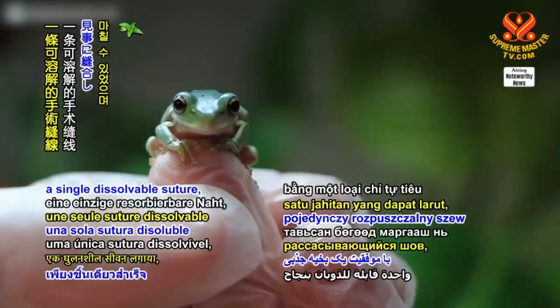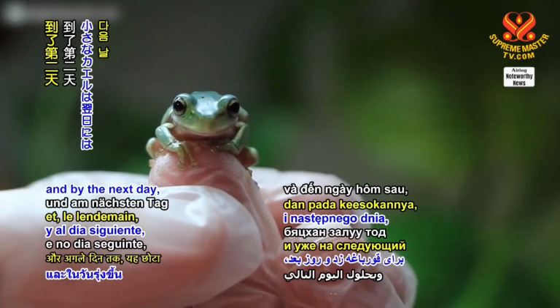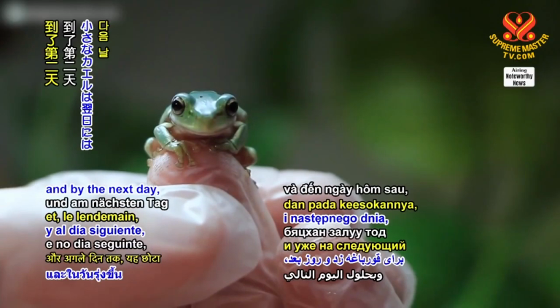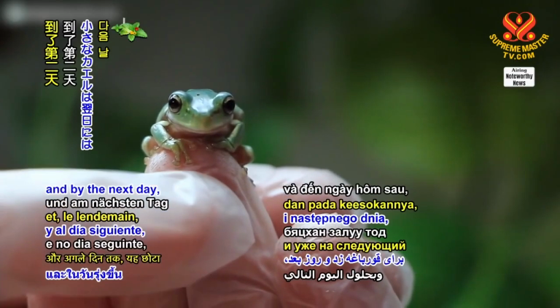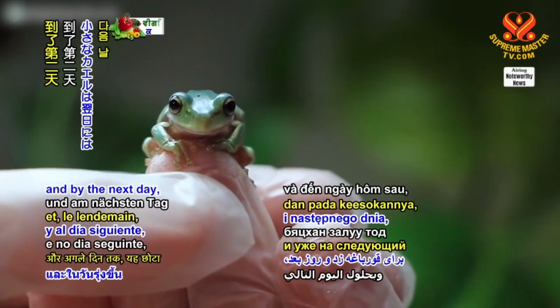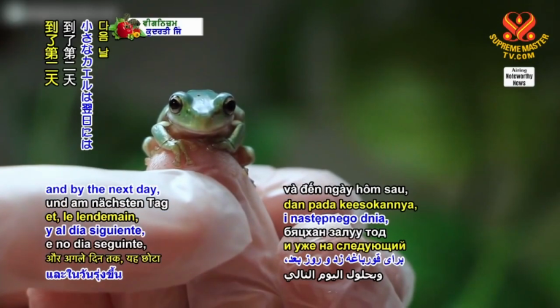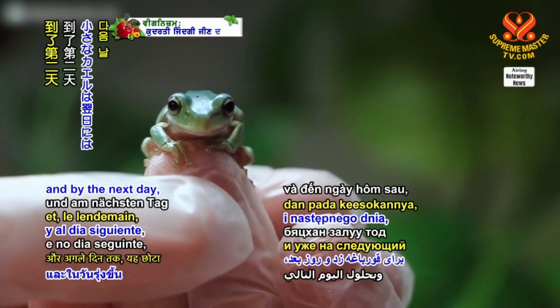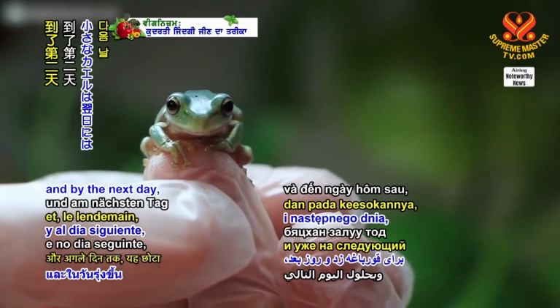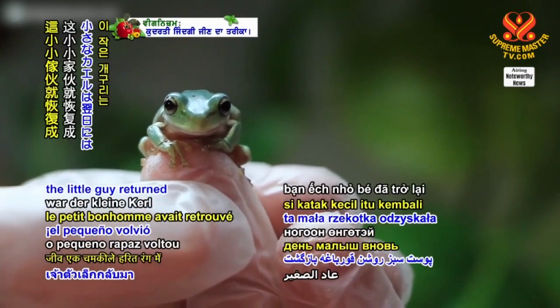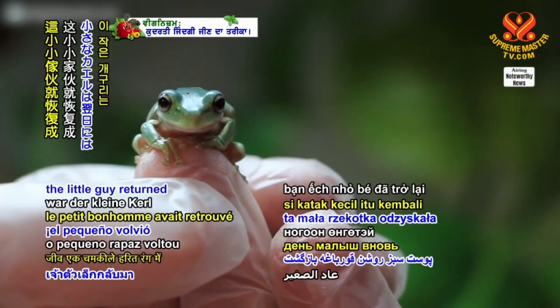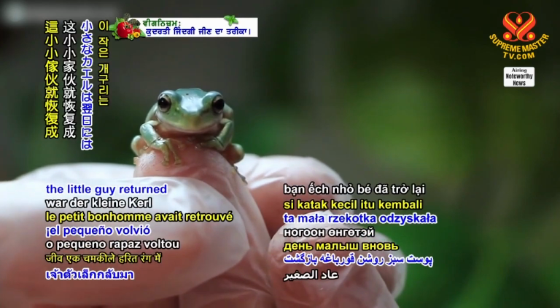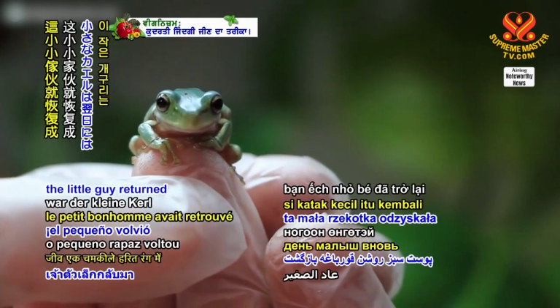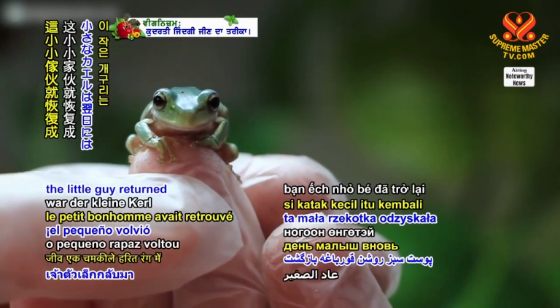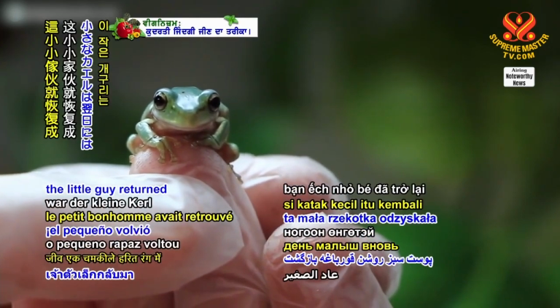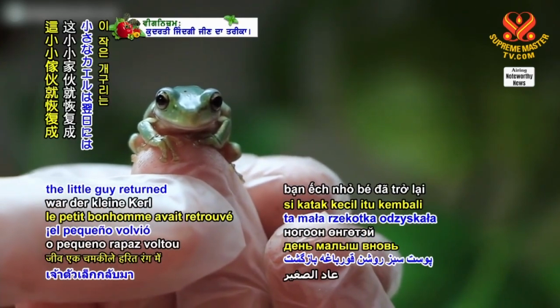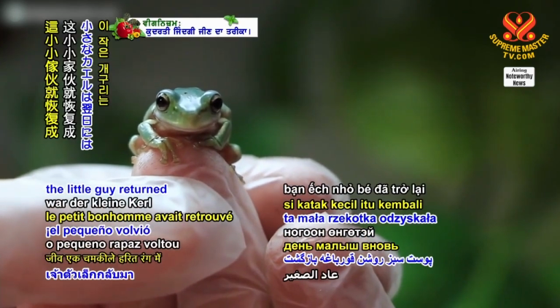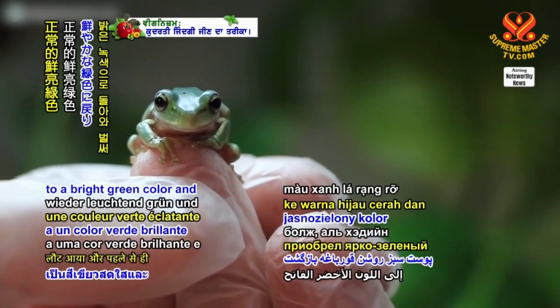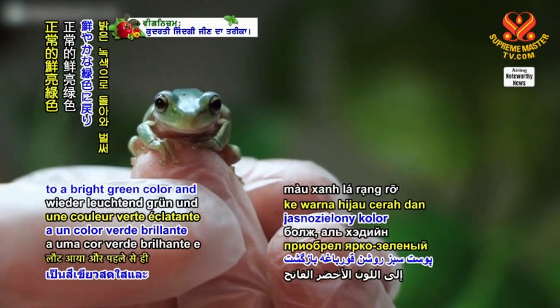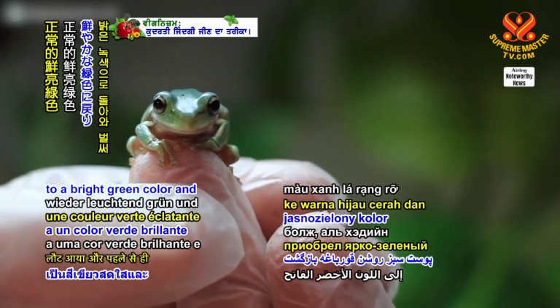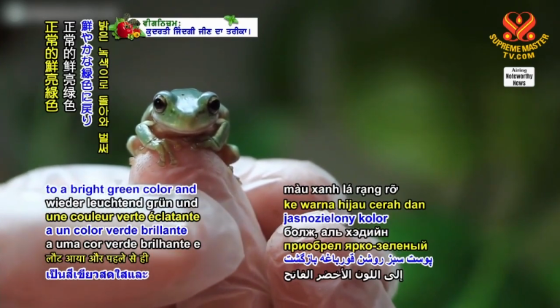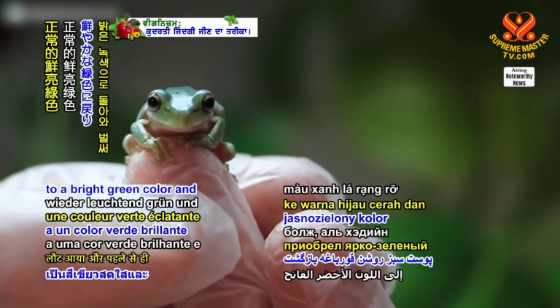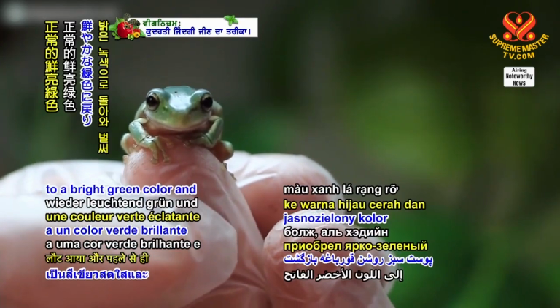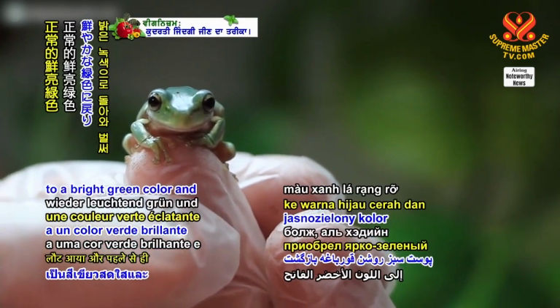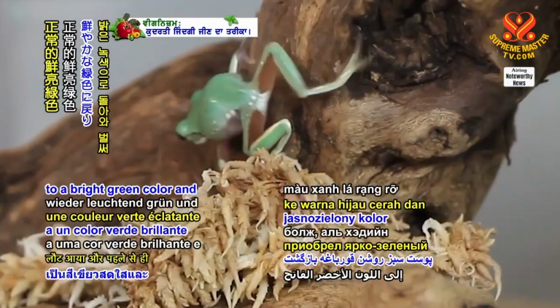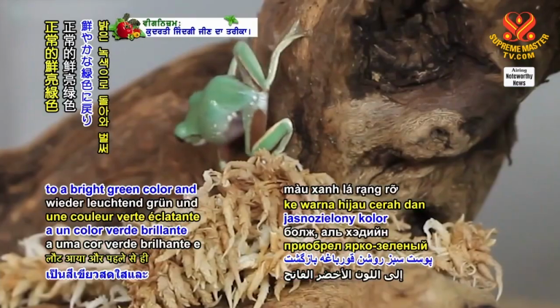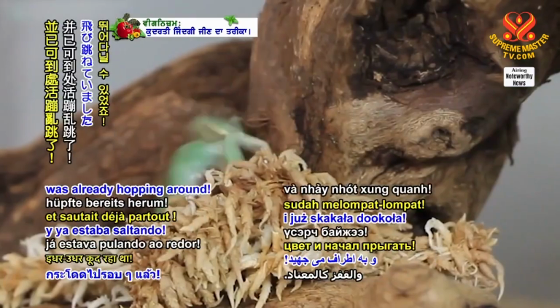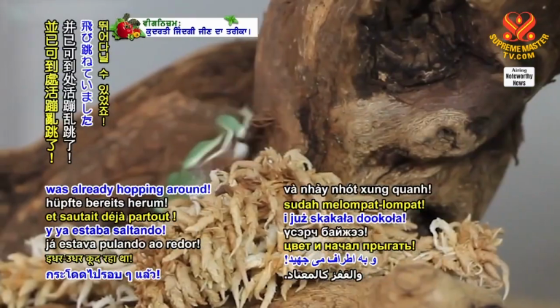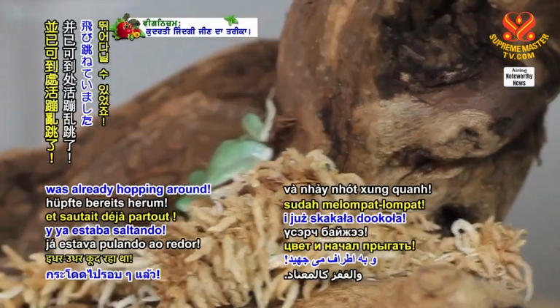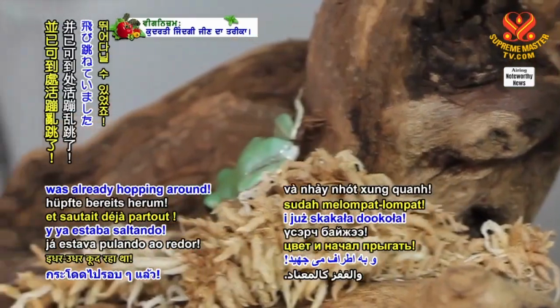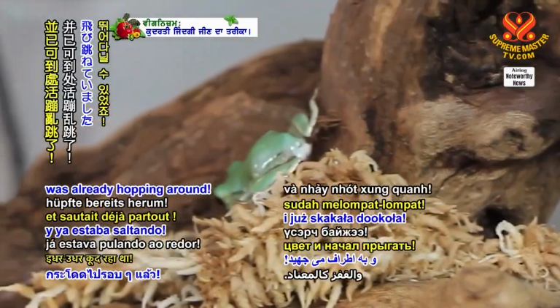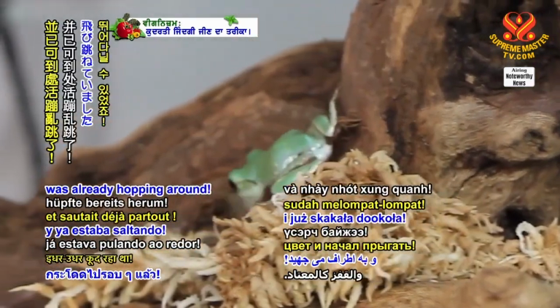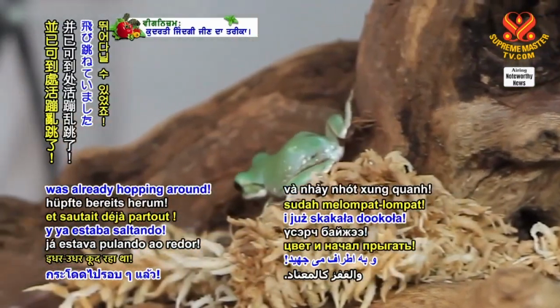And by the next day, the little guy returned to a bright green color and was already hopping around.